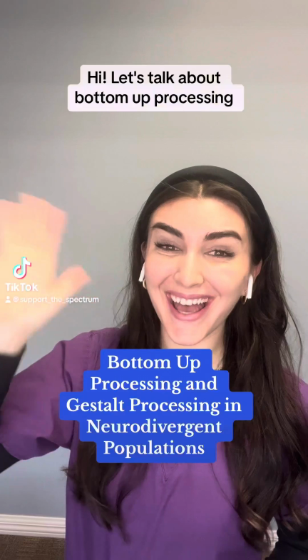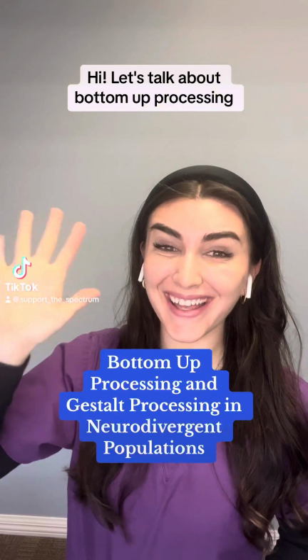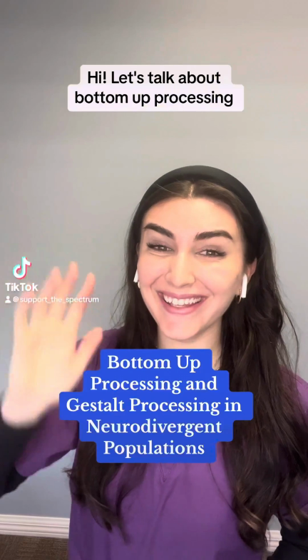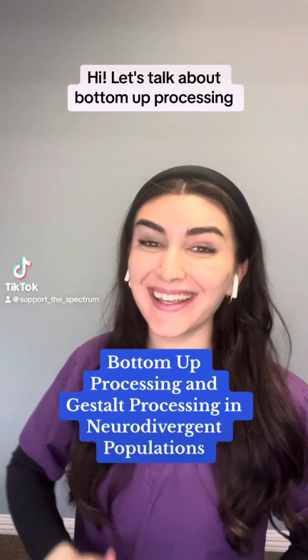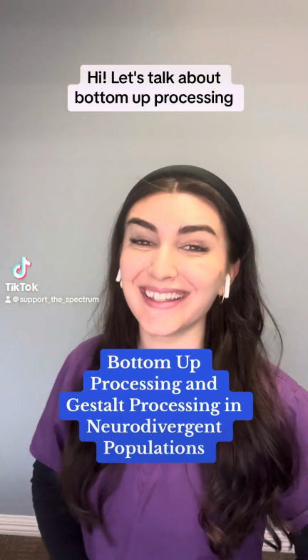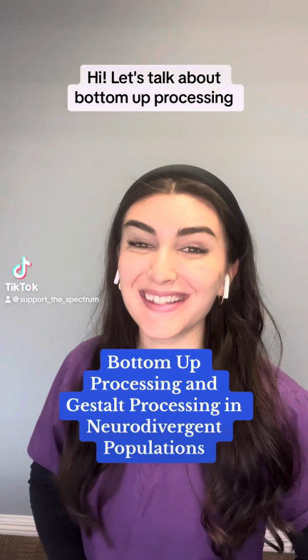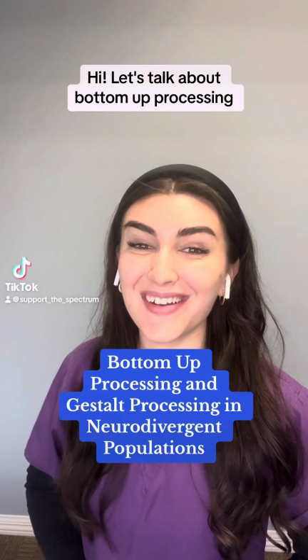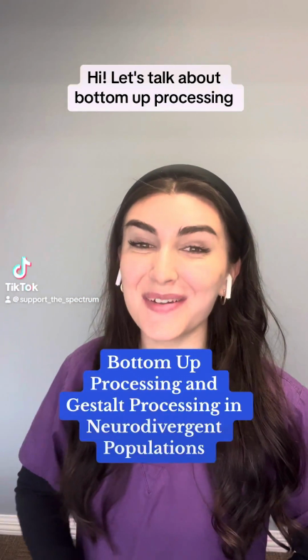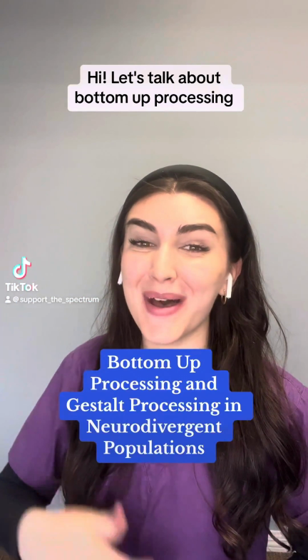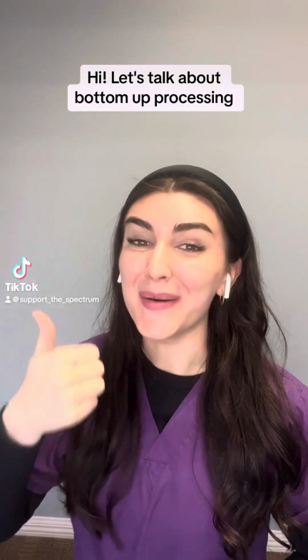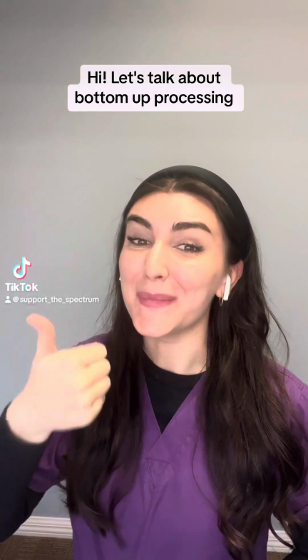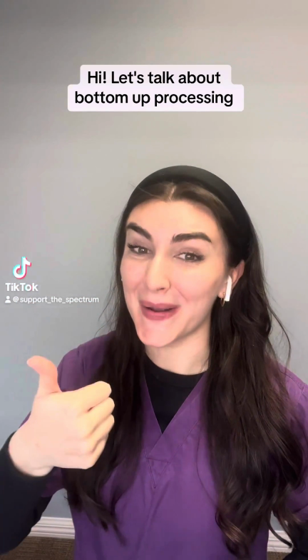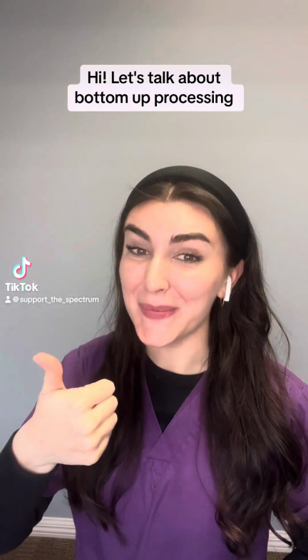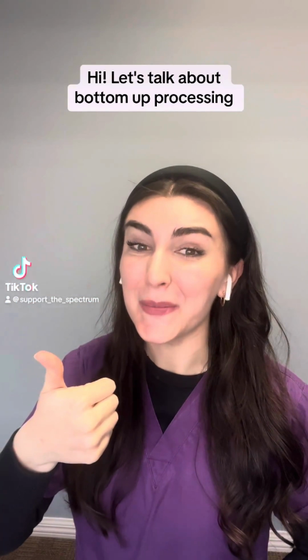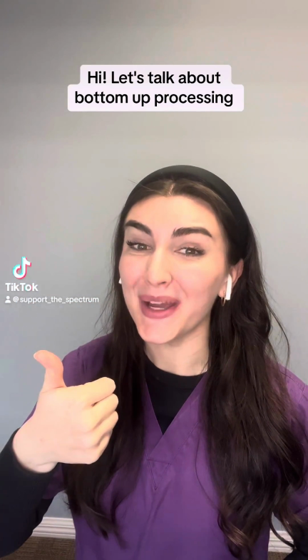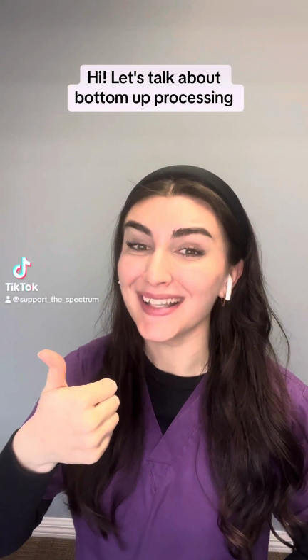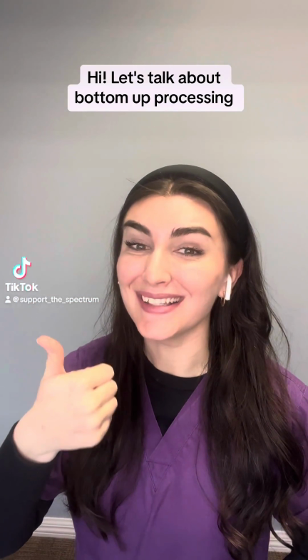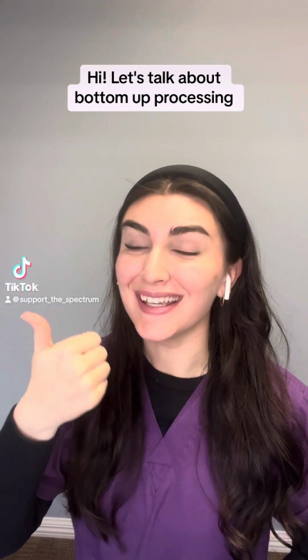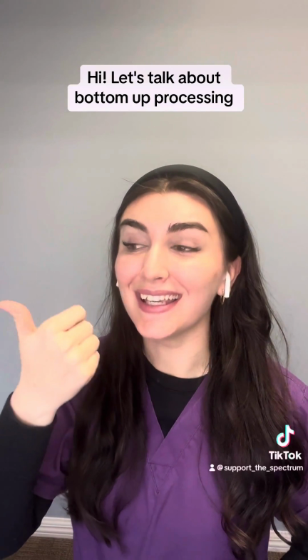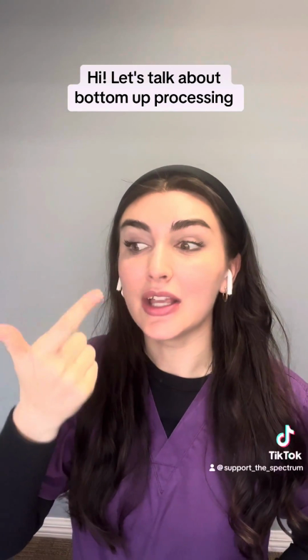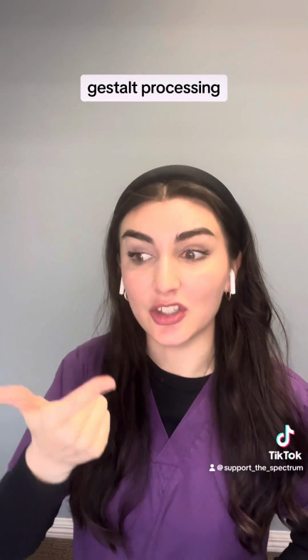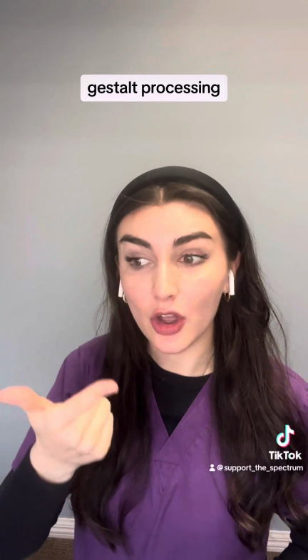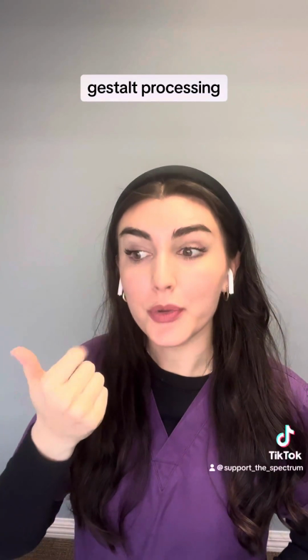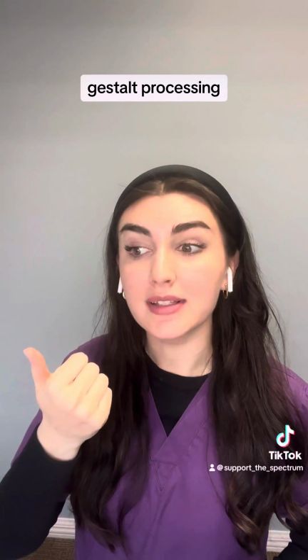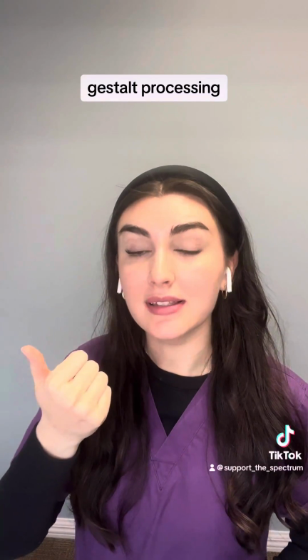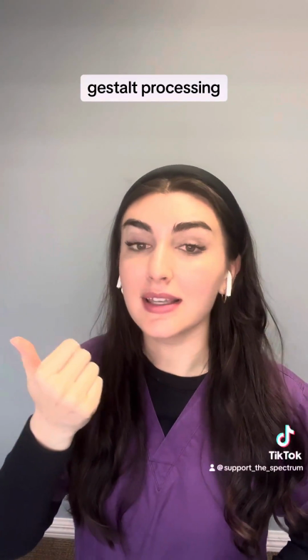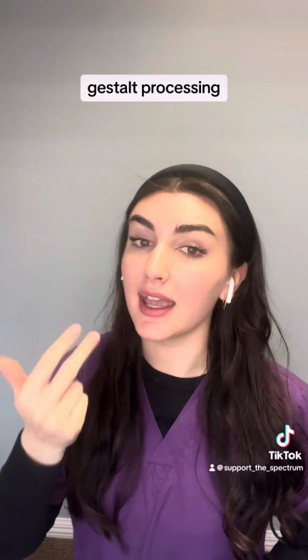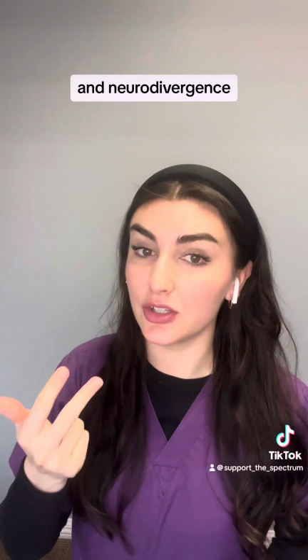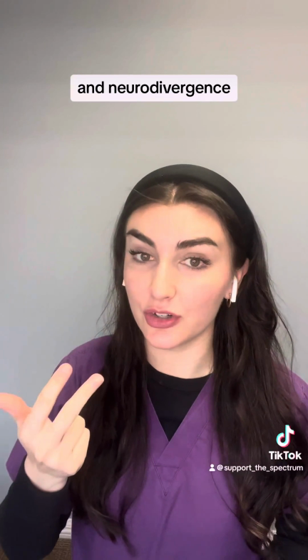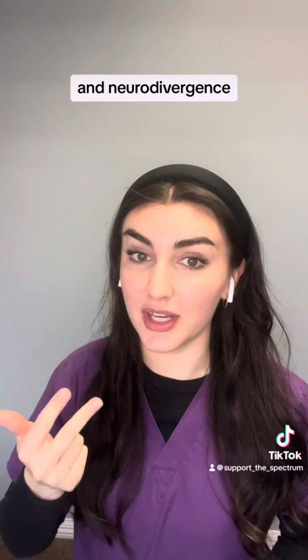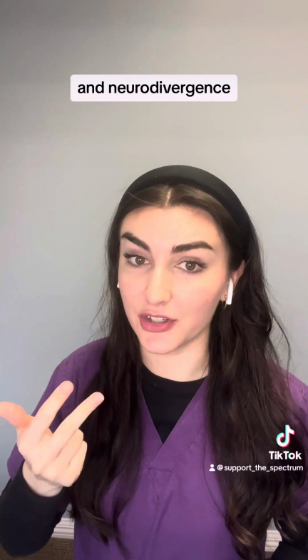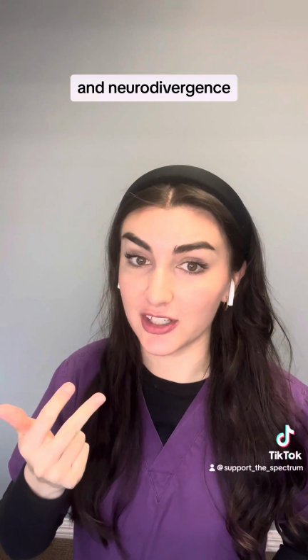Hi! Let's talk about bottom-up processing, gestalt processing, and neurodivergence.